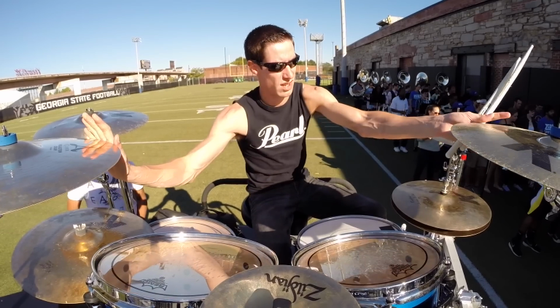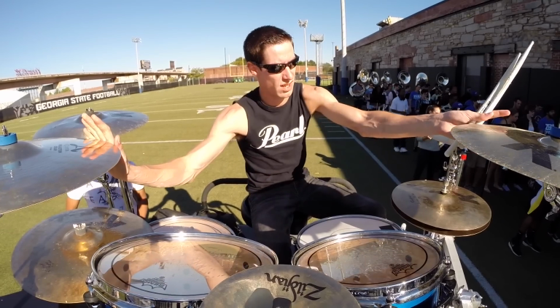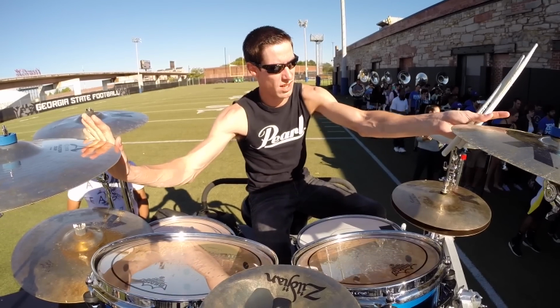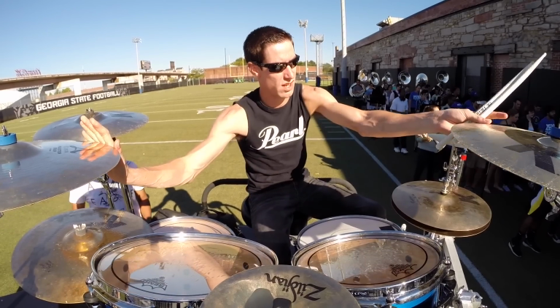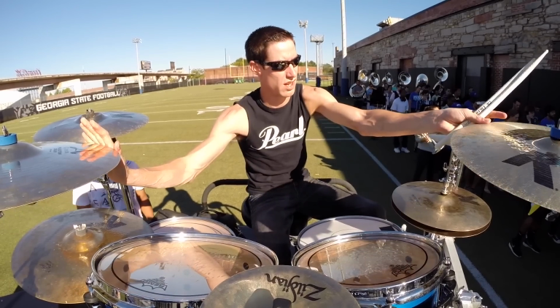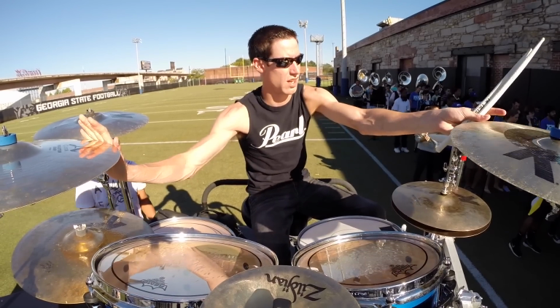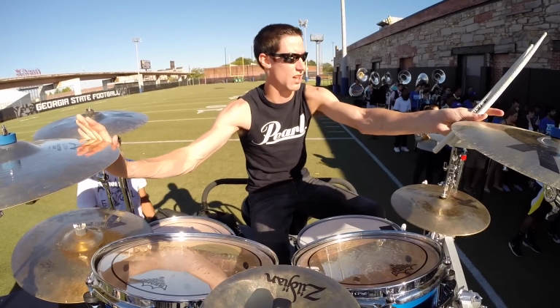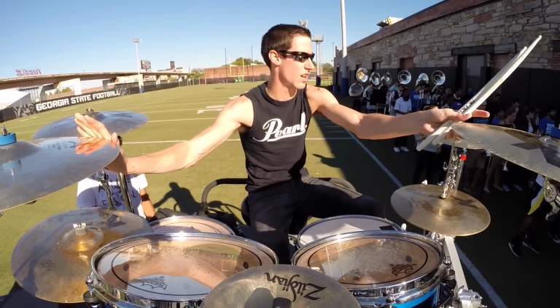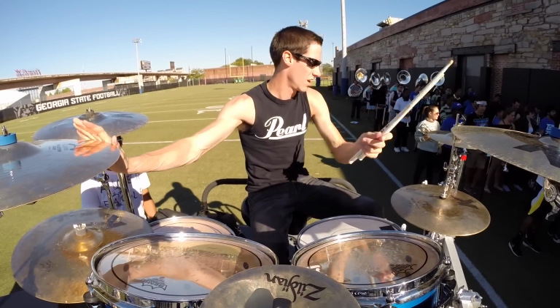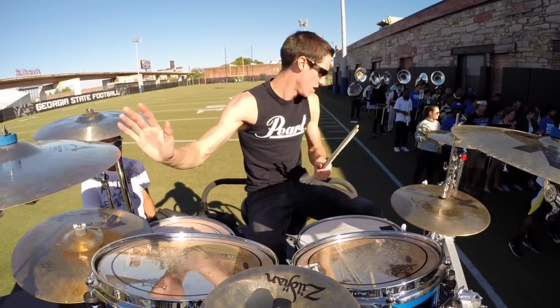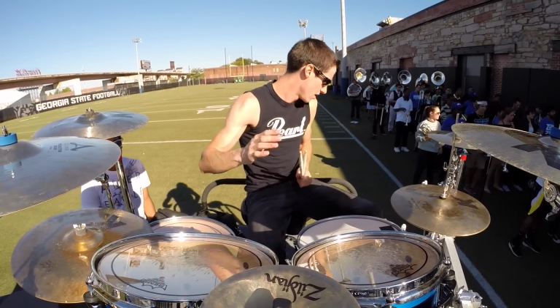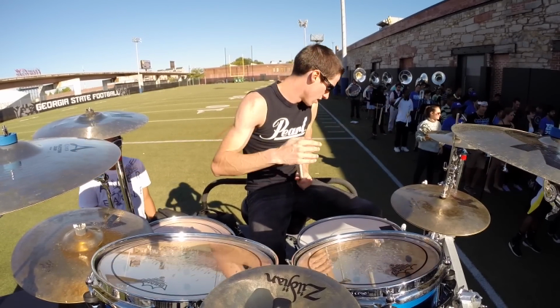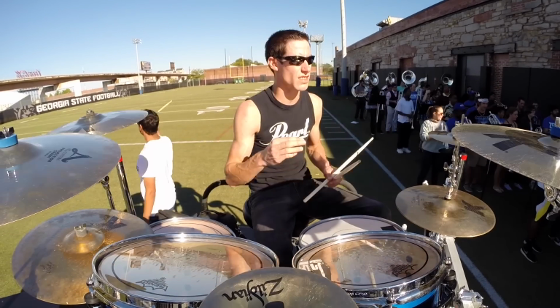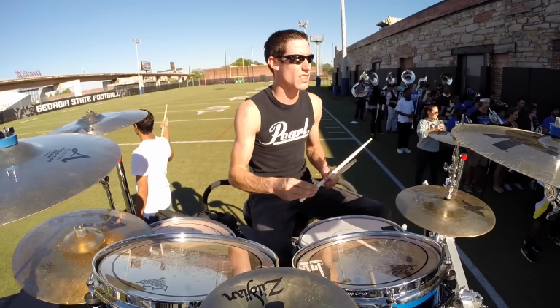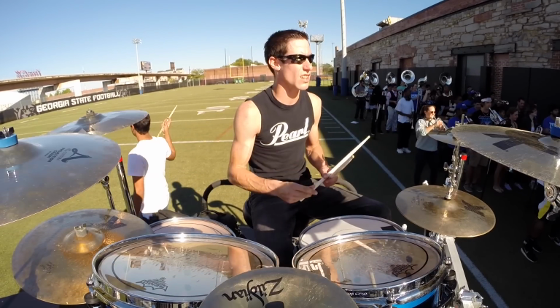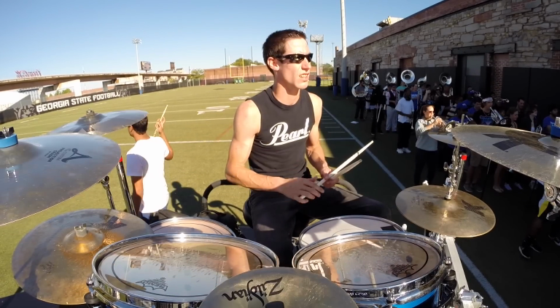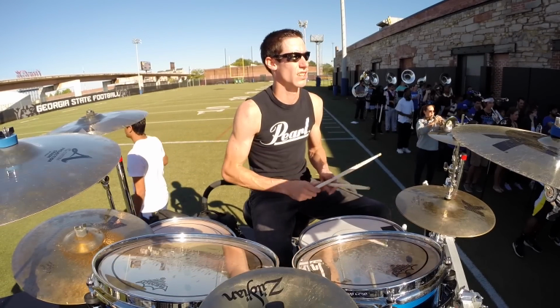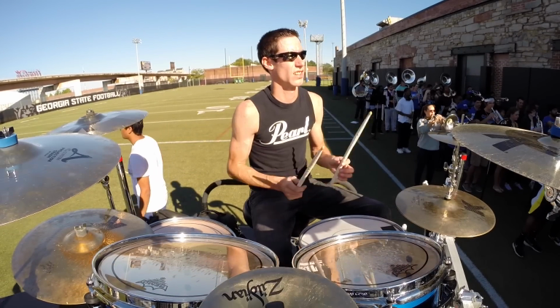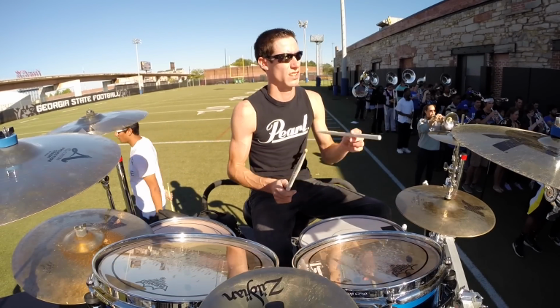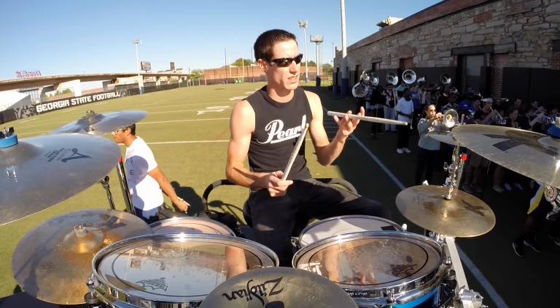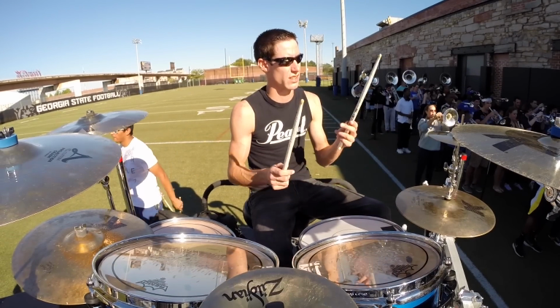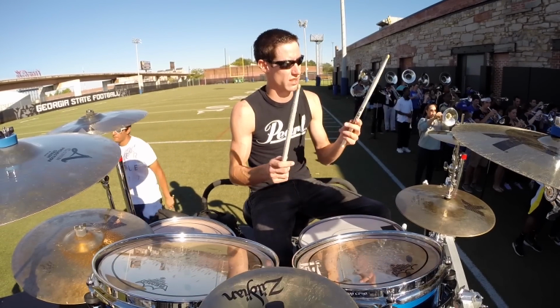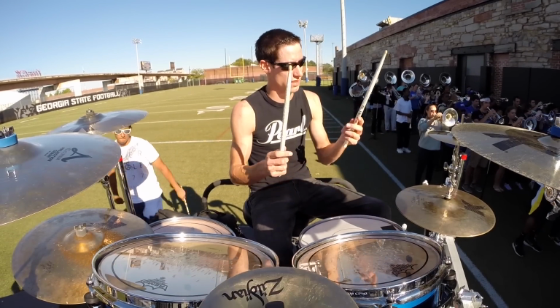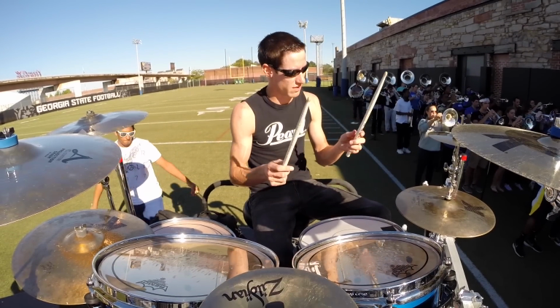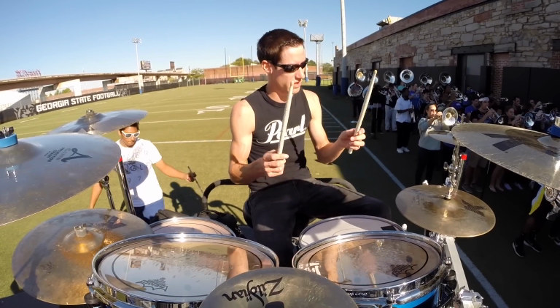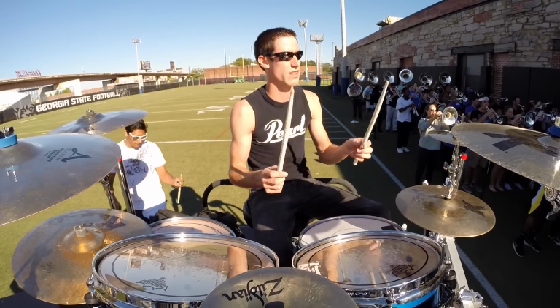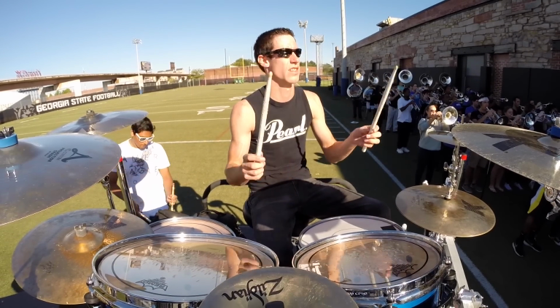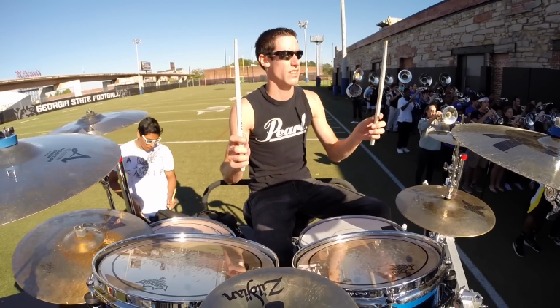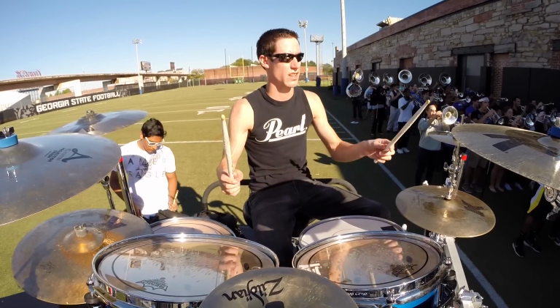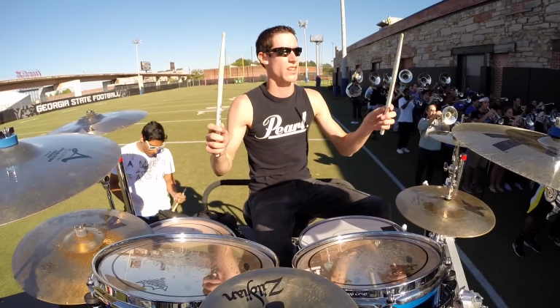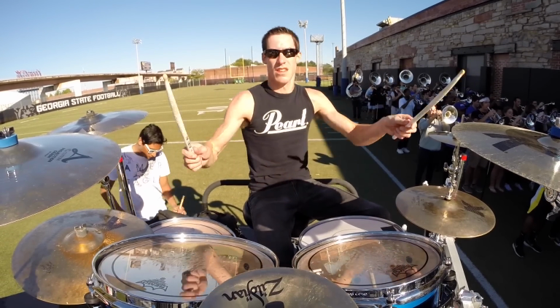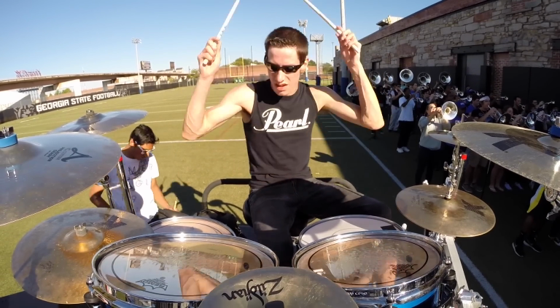Saxophones, what key are we in? 1, 2, 1, 2, 3, 4.